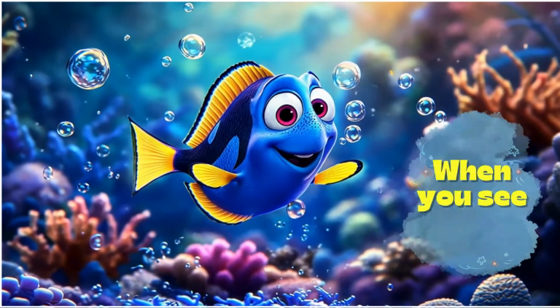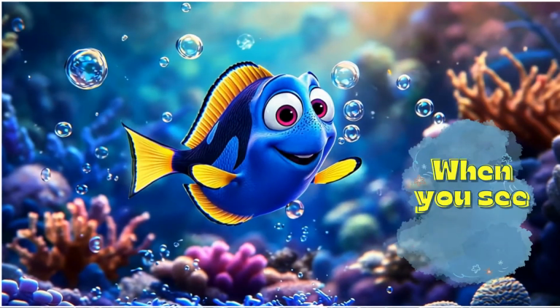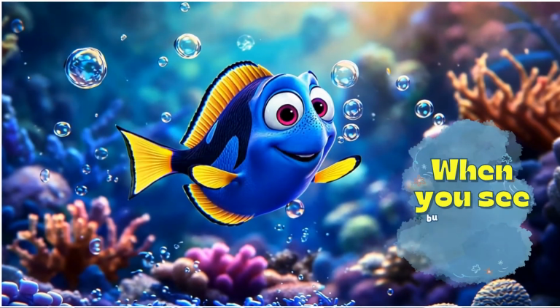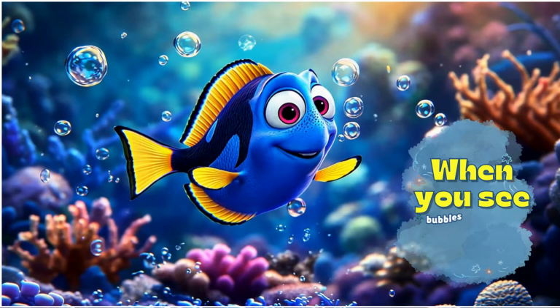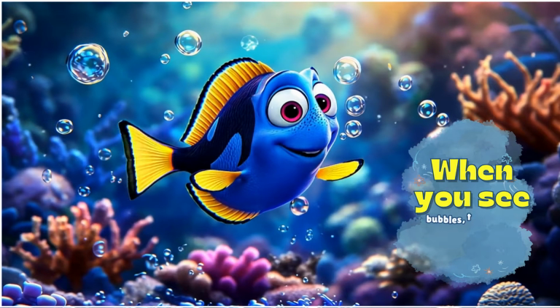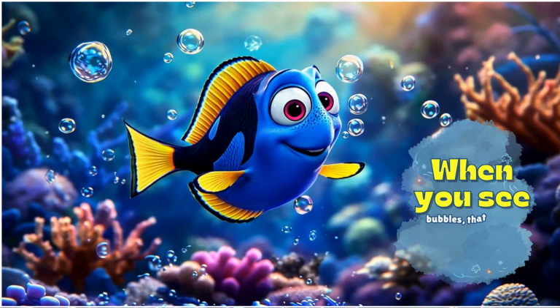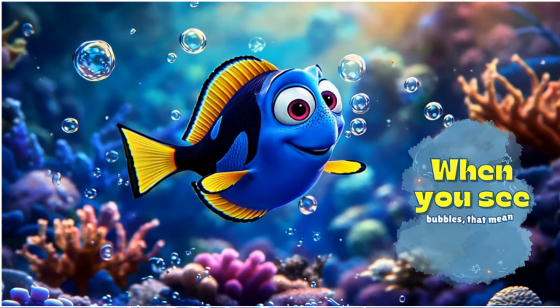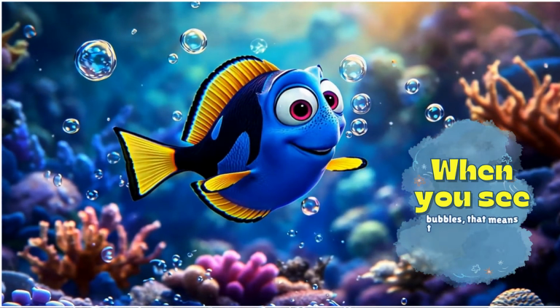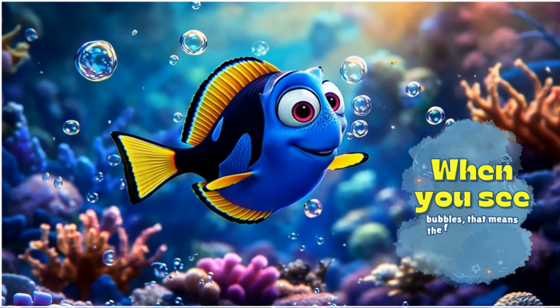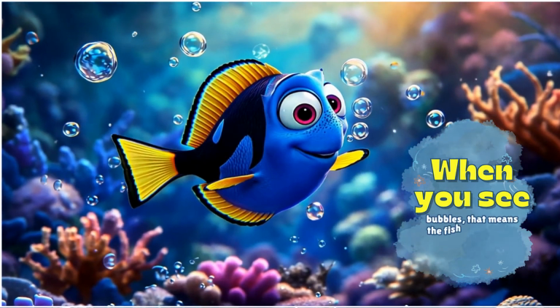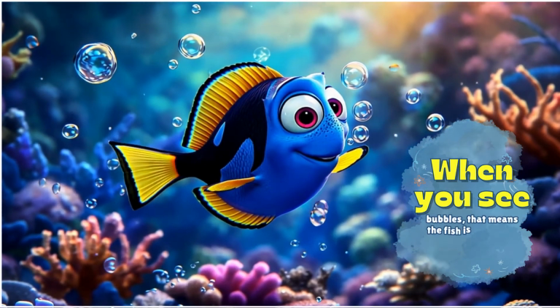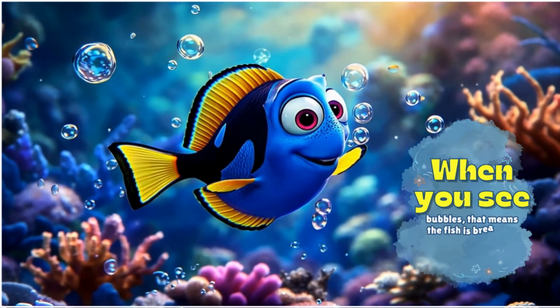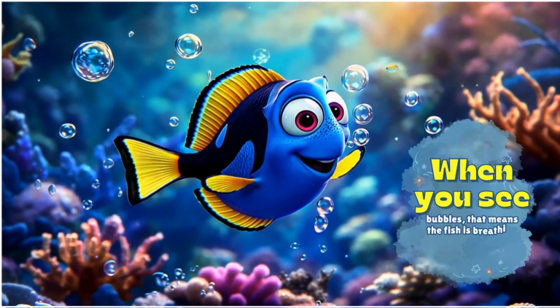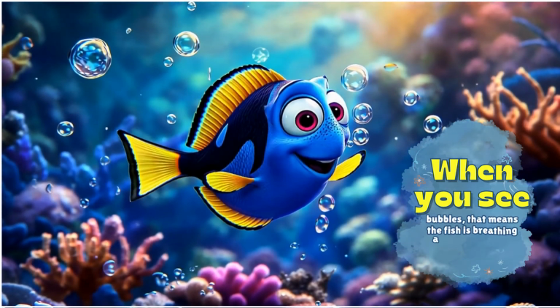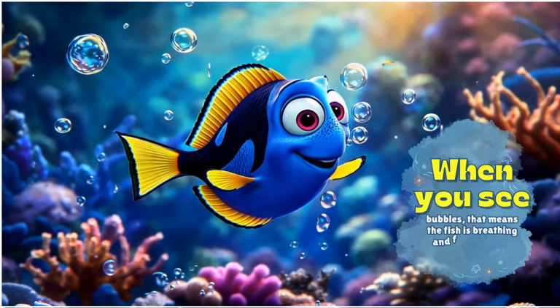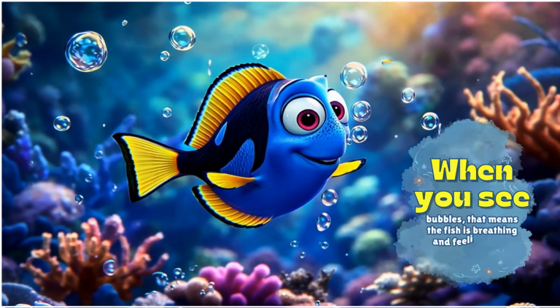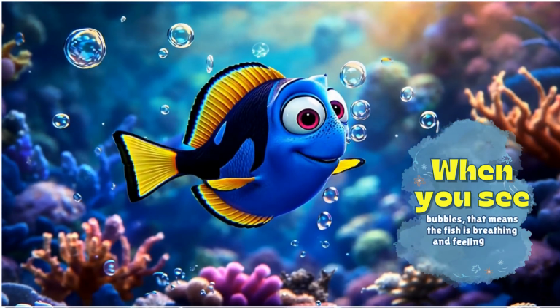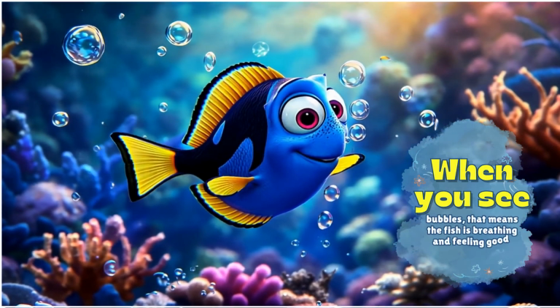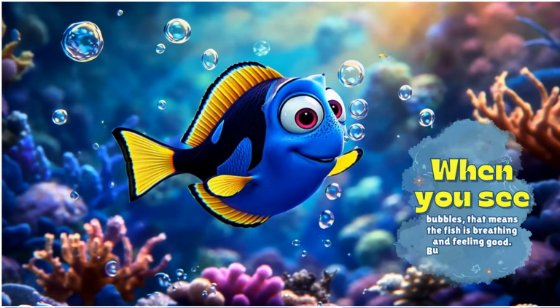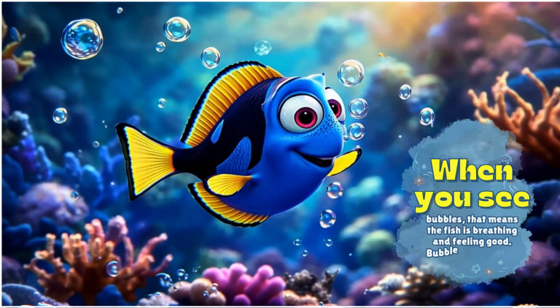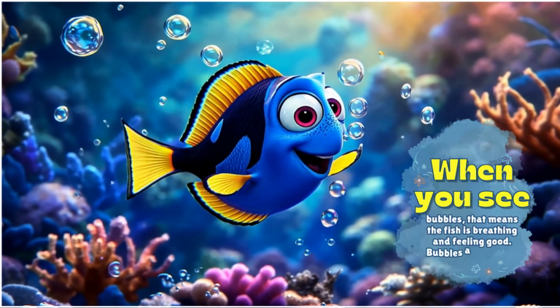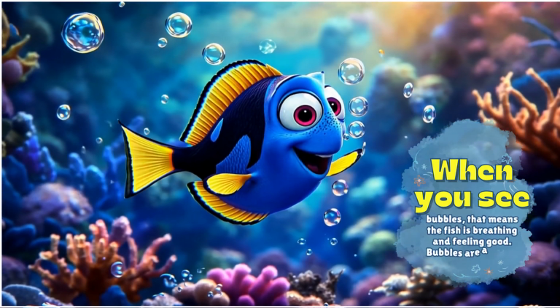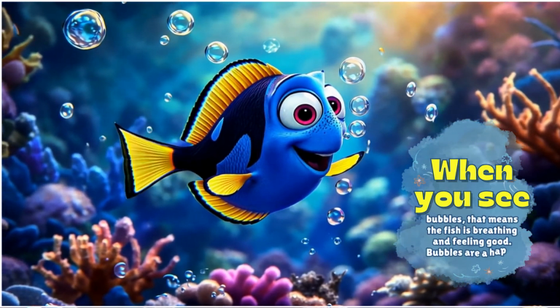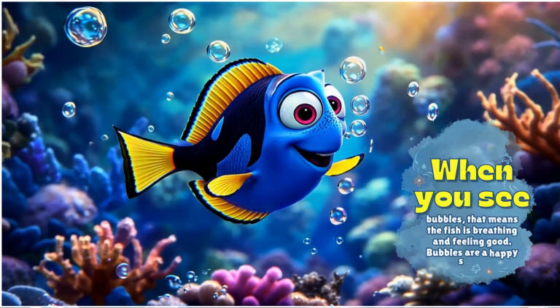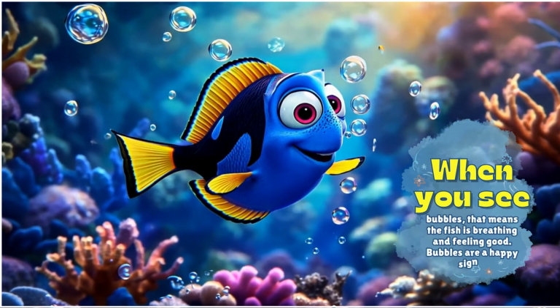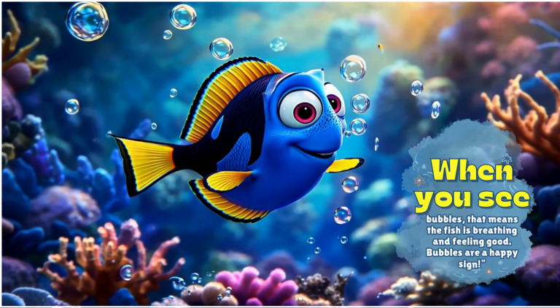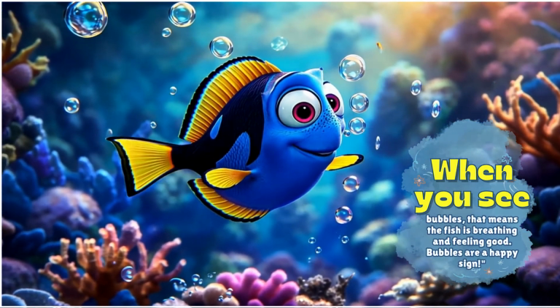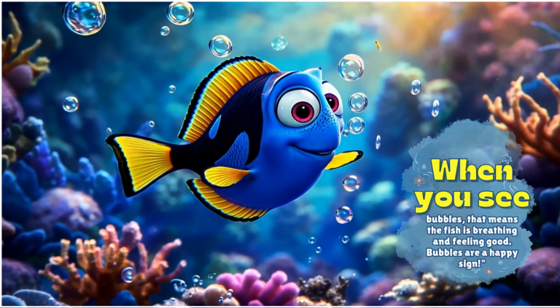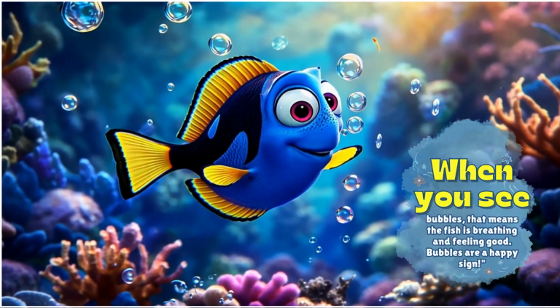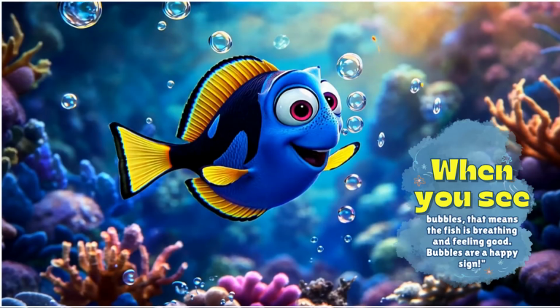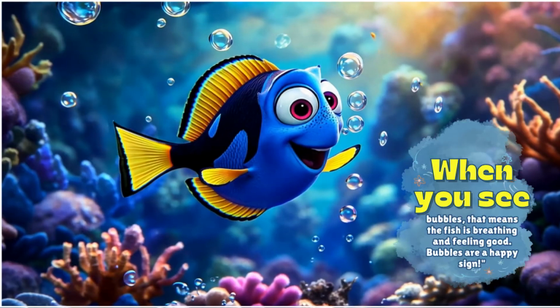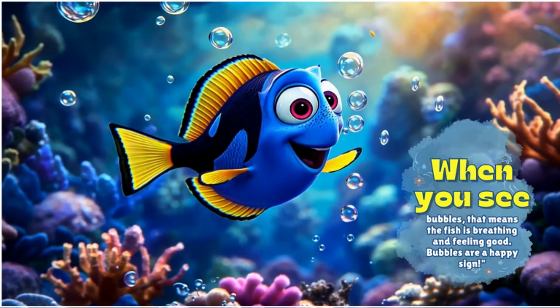When you see bubbles, that means the fish is breathing and feeling good. Bubbles are a happy sign.